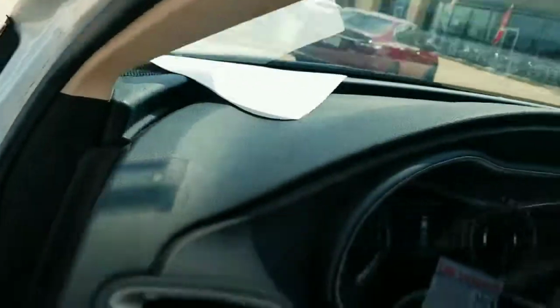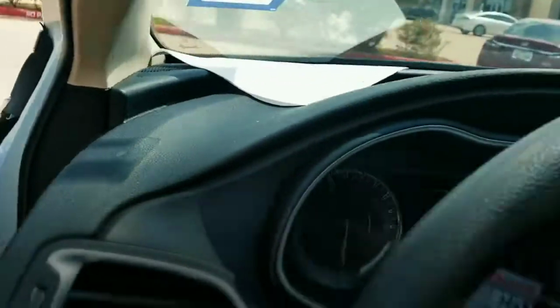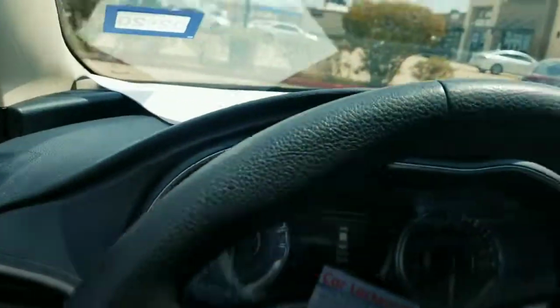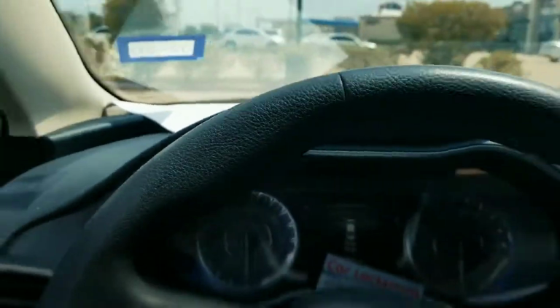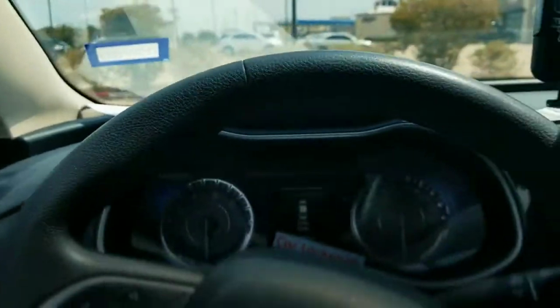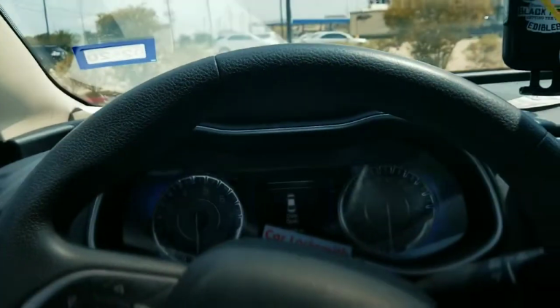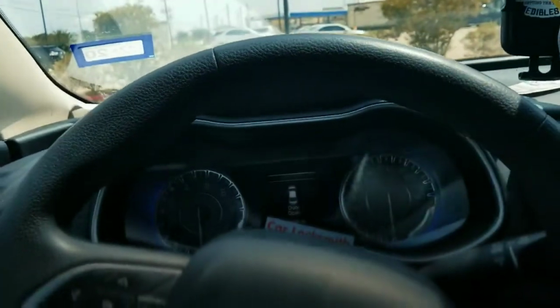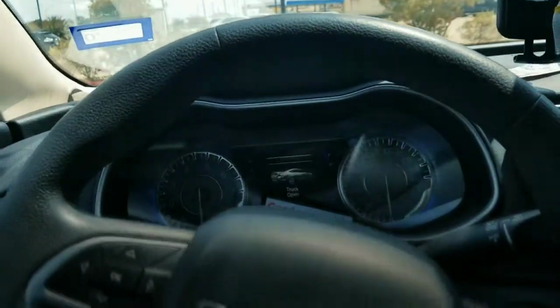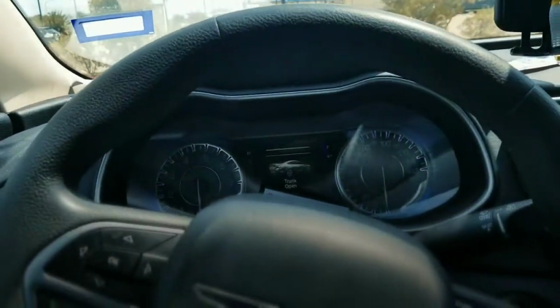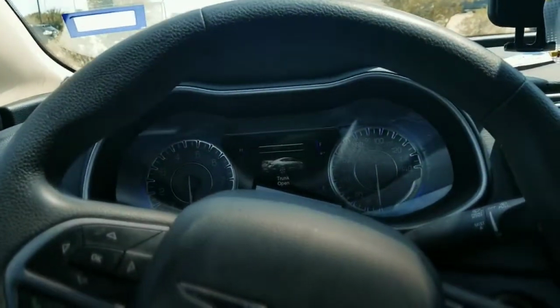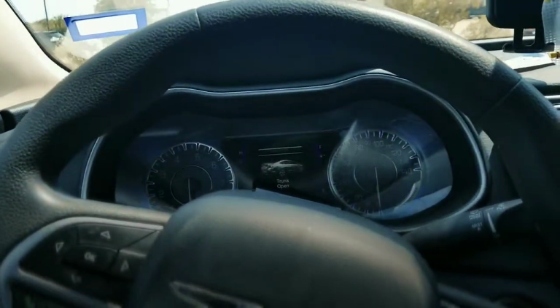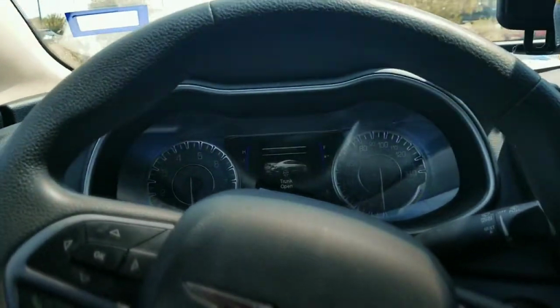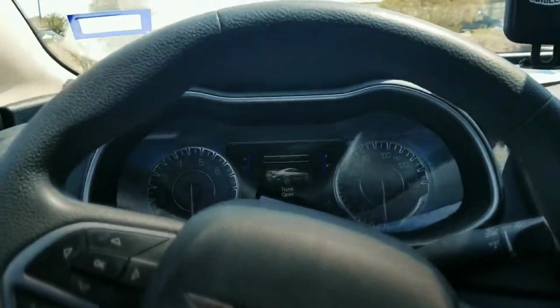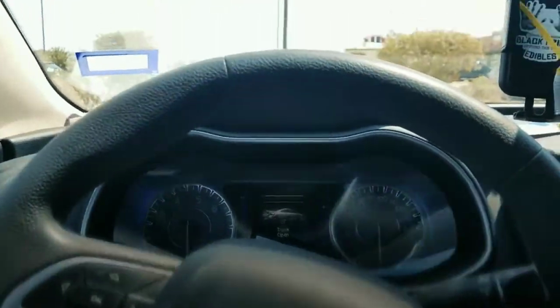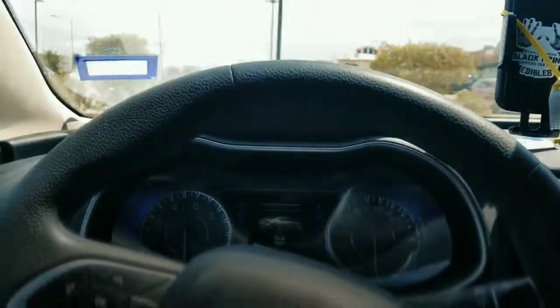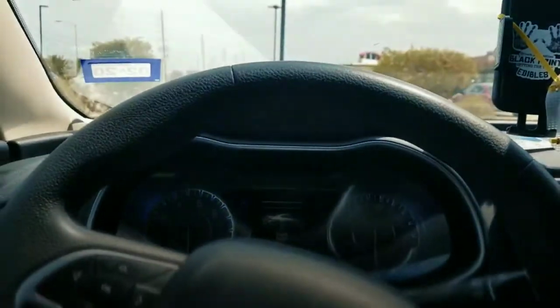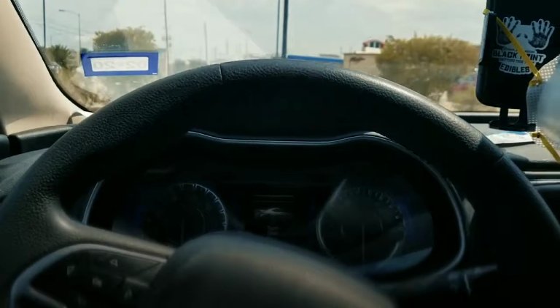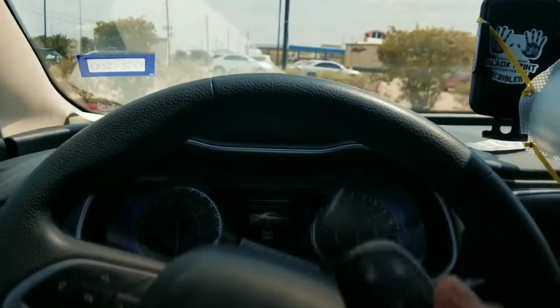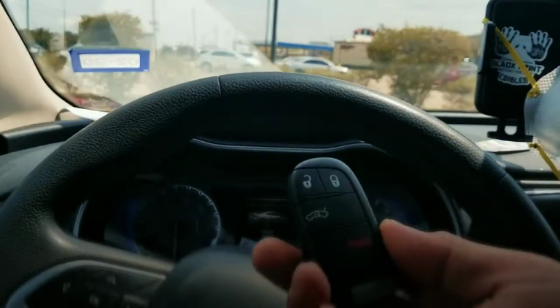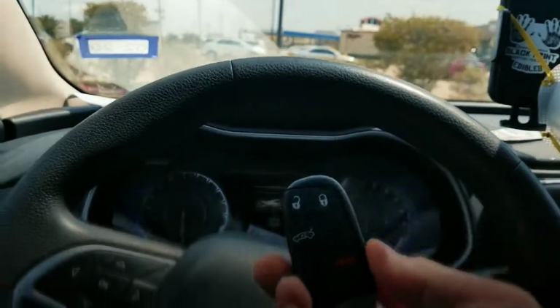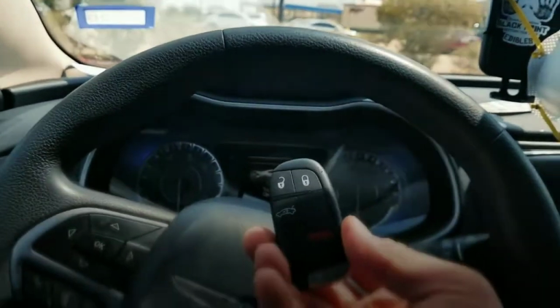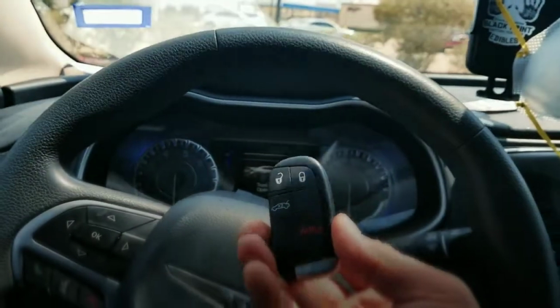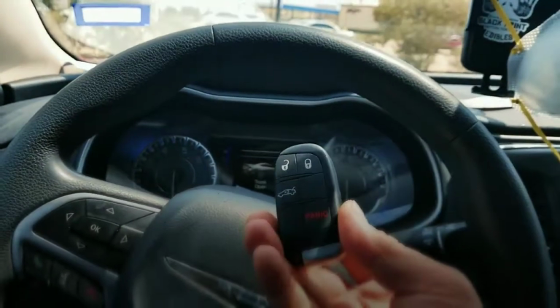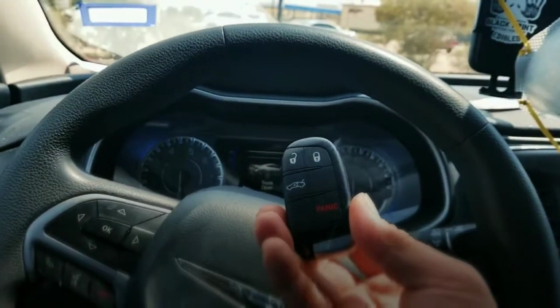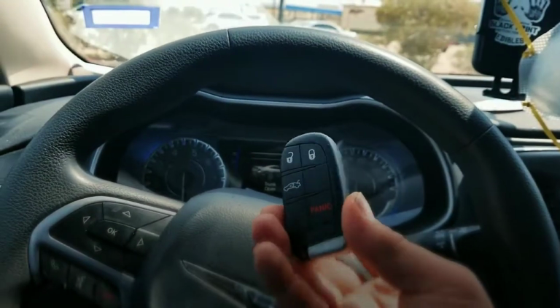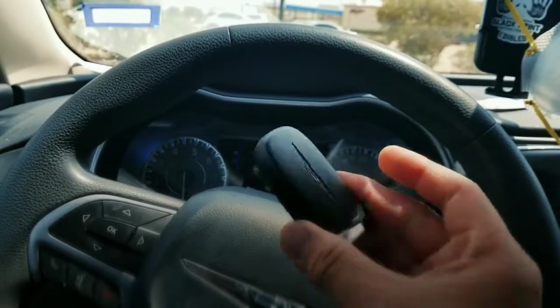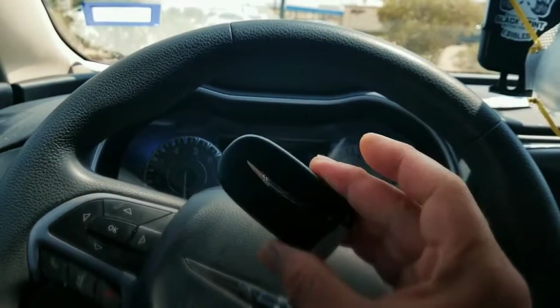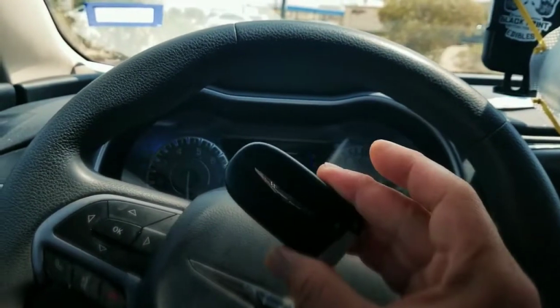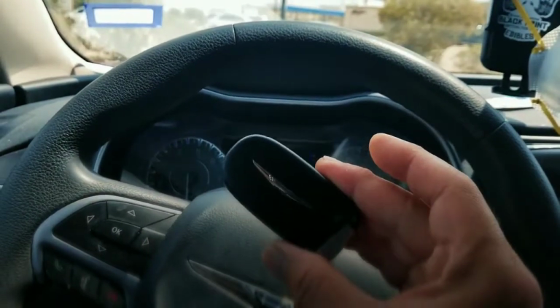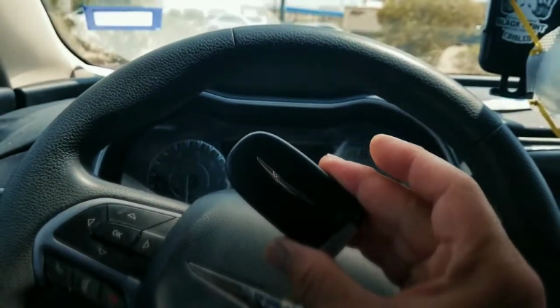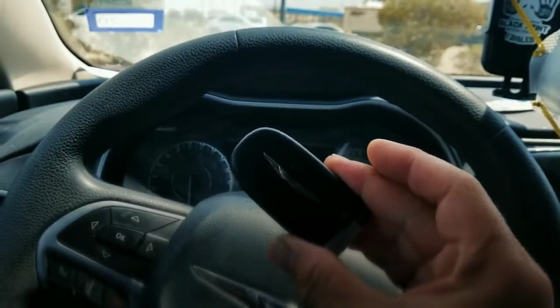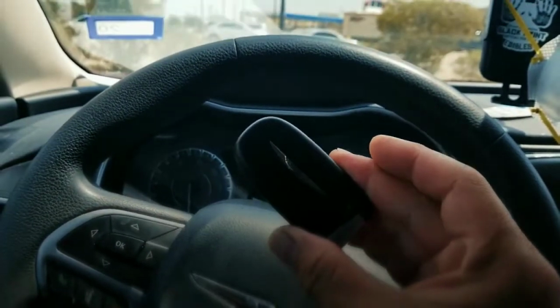Make sure it's done and programmed by Low Price Keys. This is a Chrysler OEM smart key.